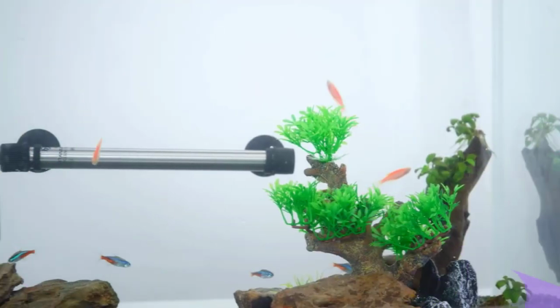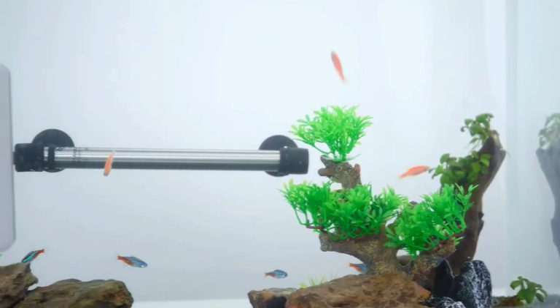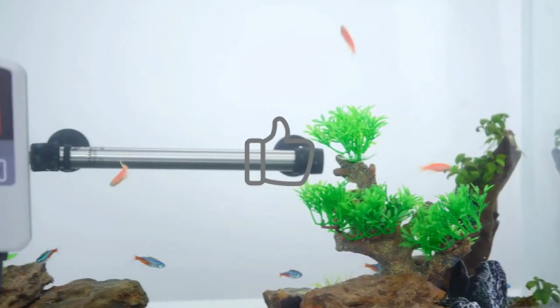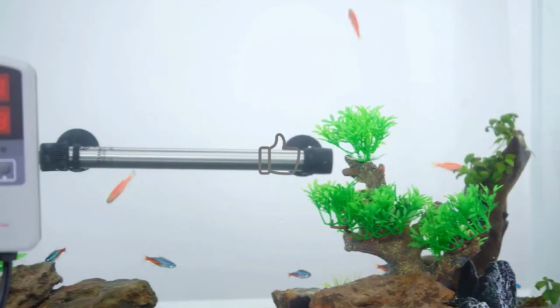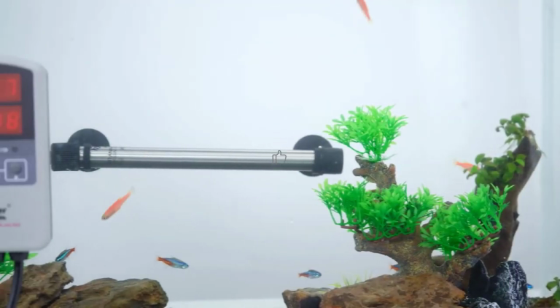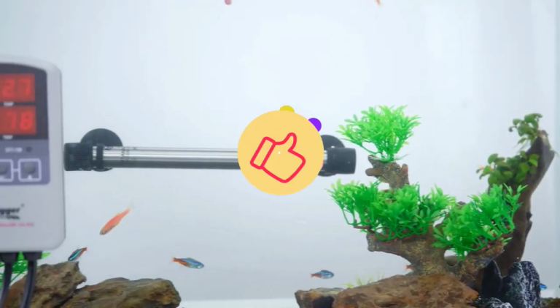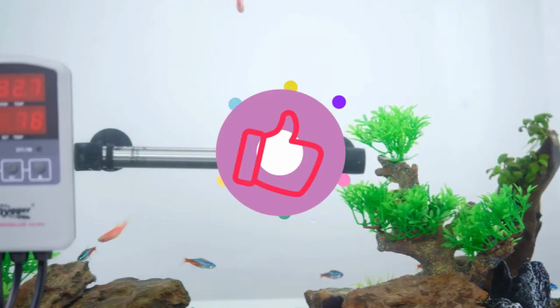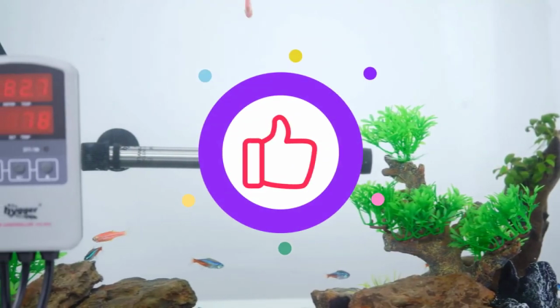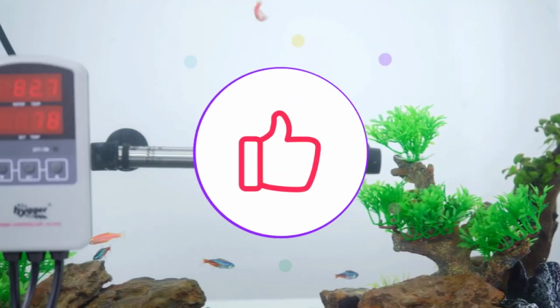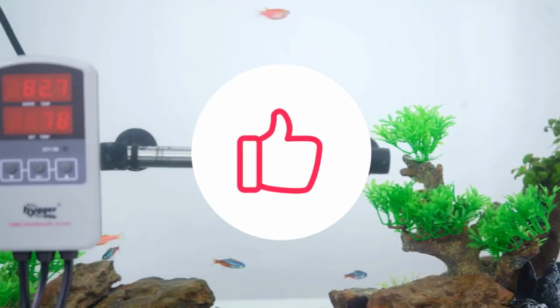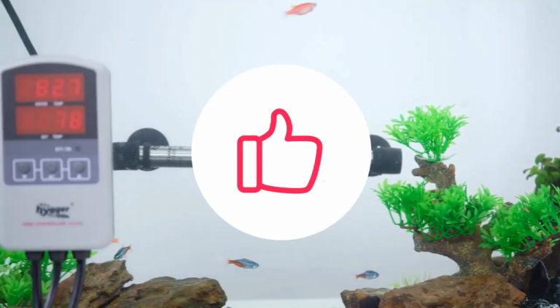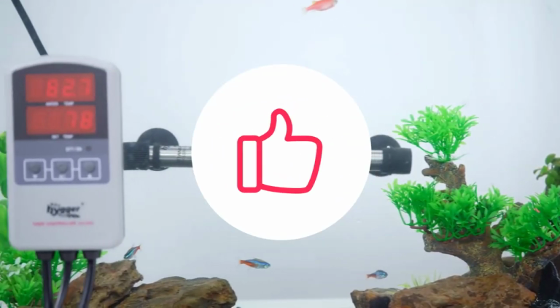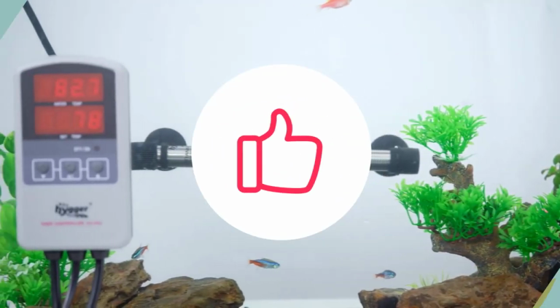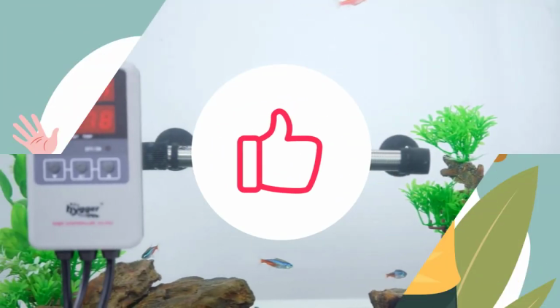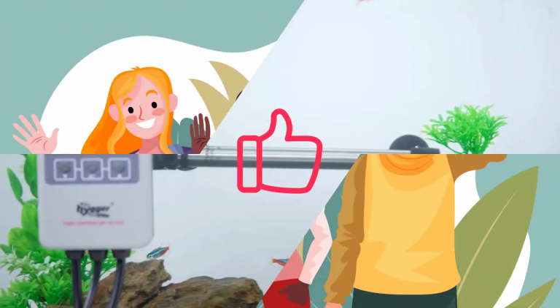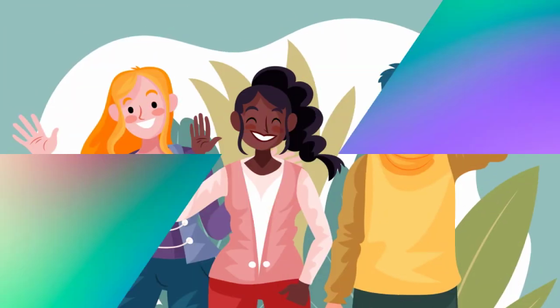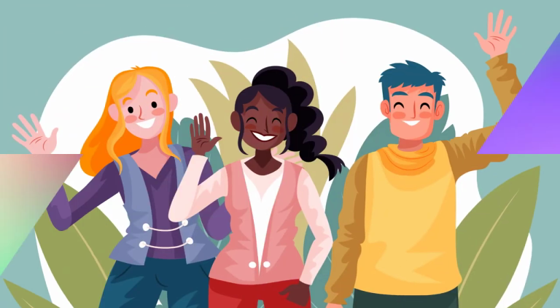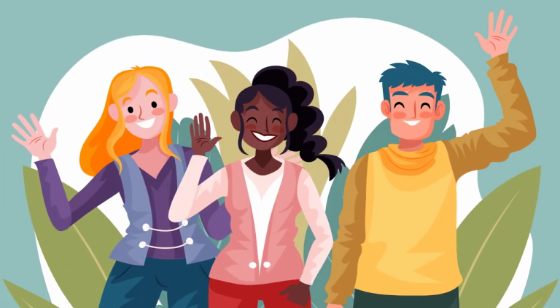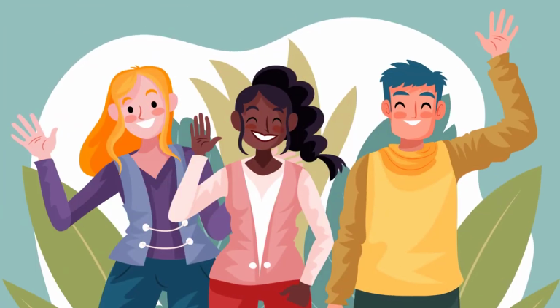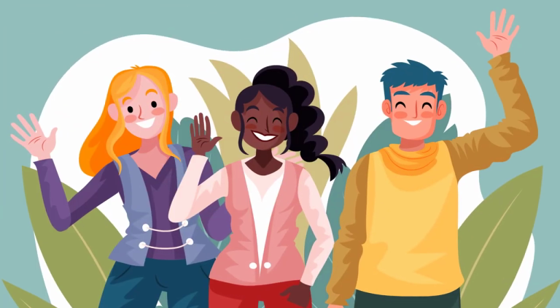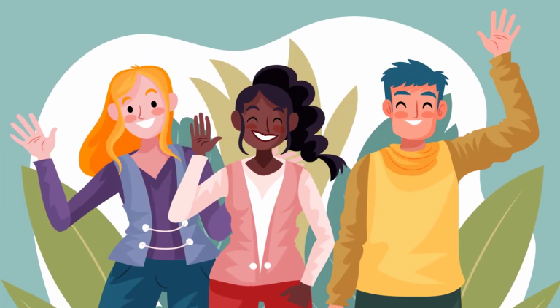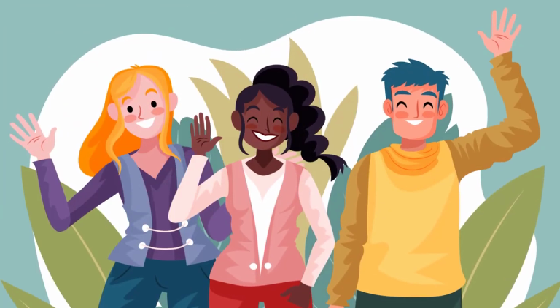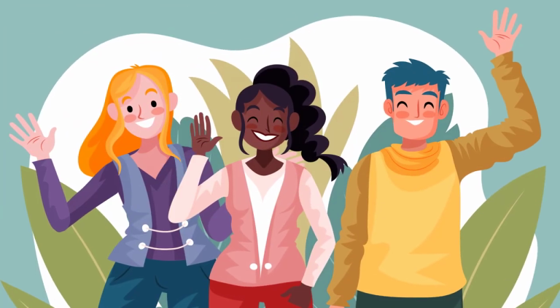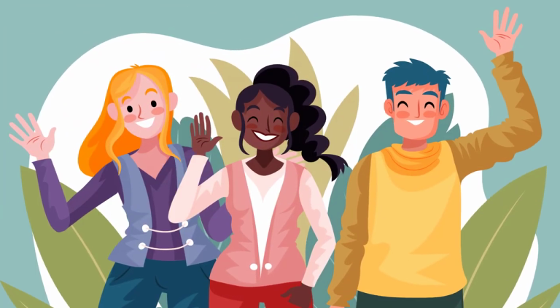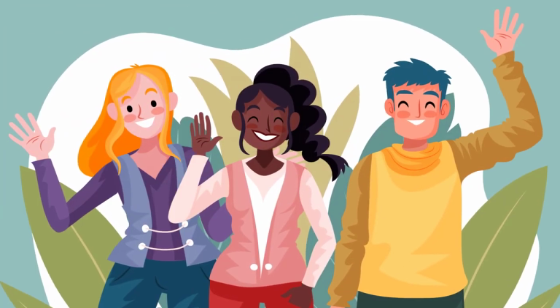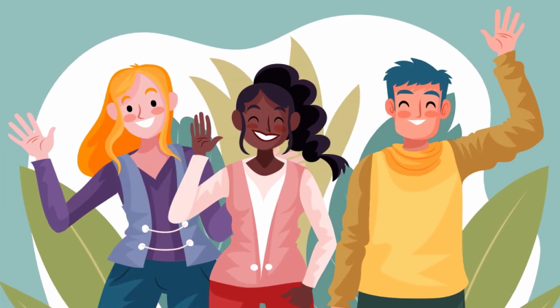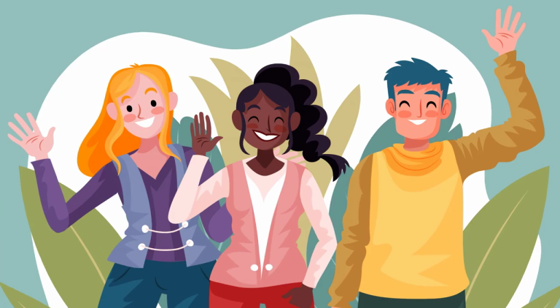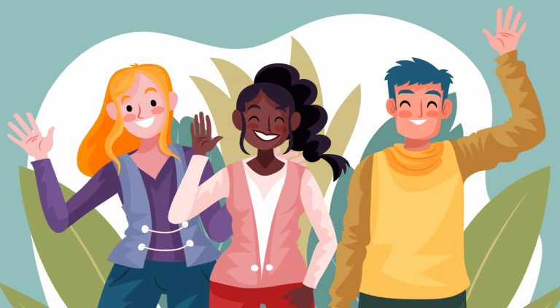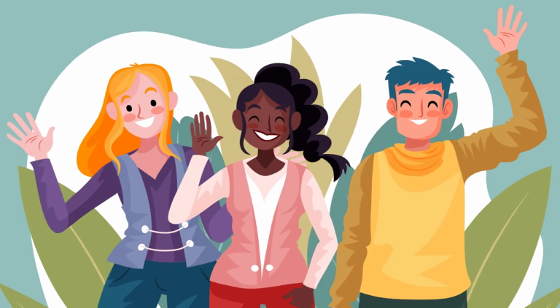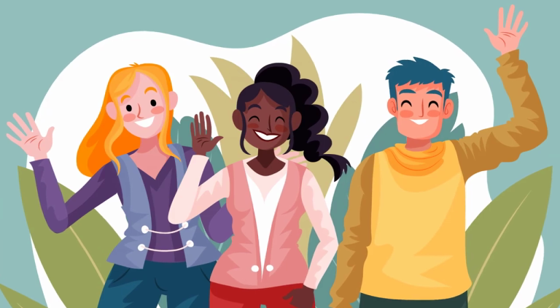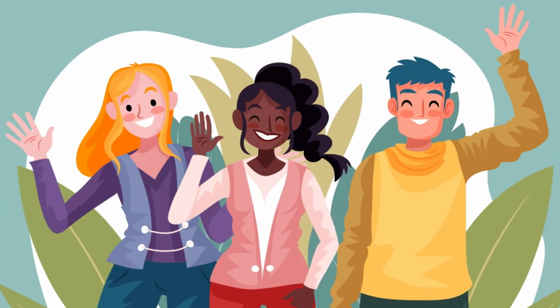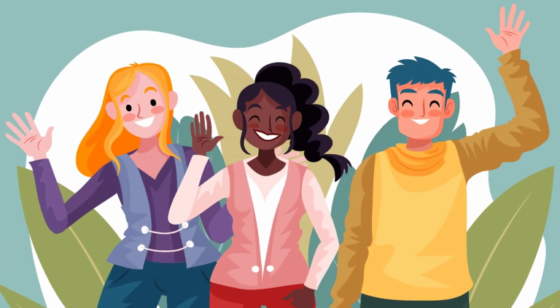Kindly leave a like if you found this video helpful, and see you all in the next one!